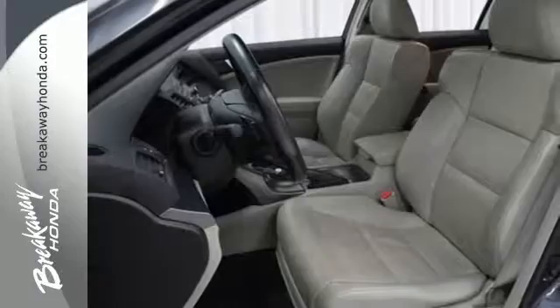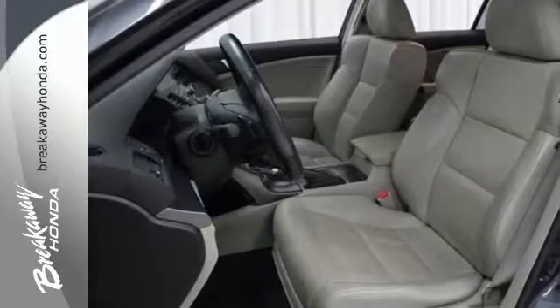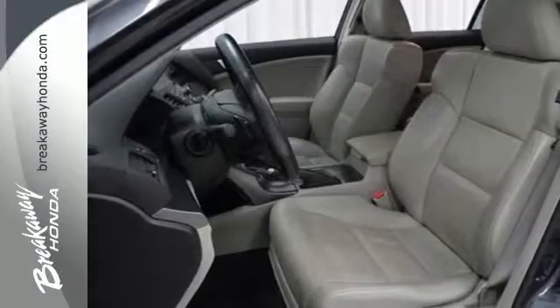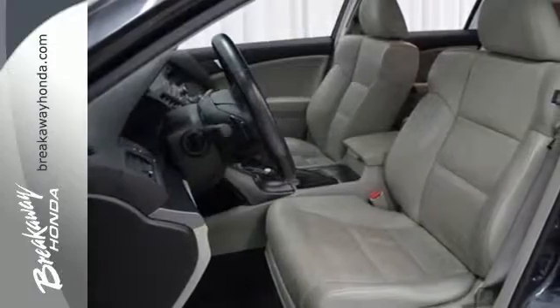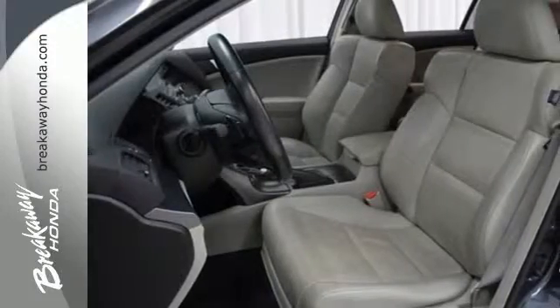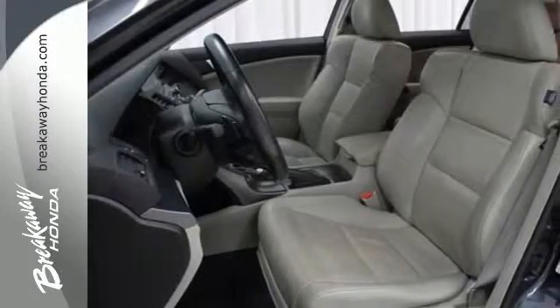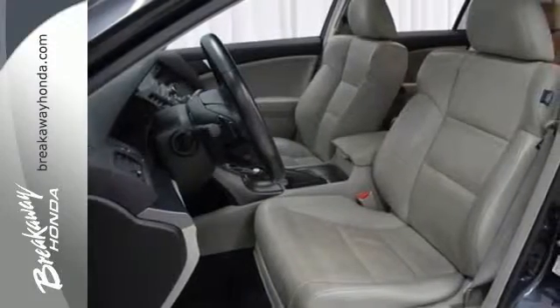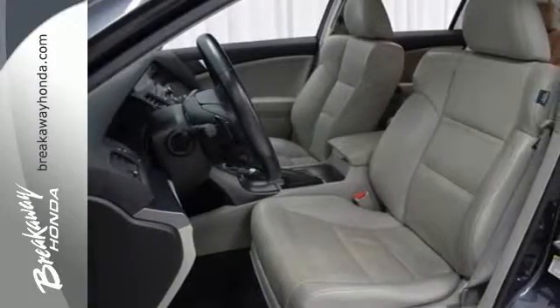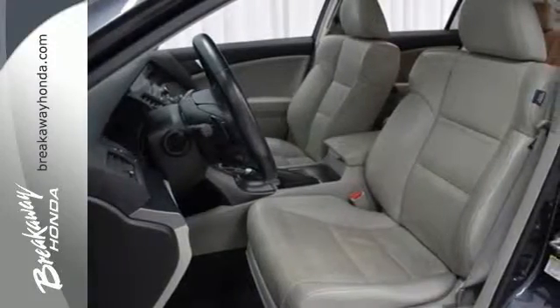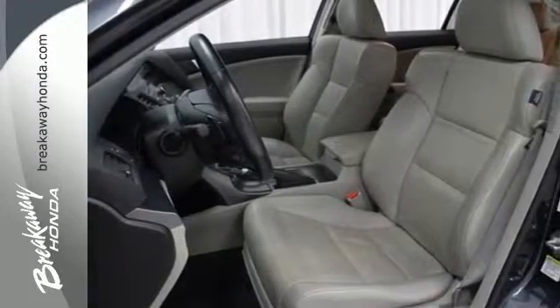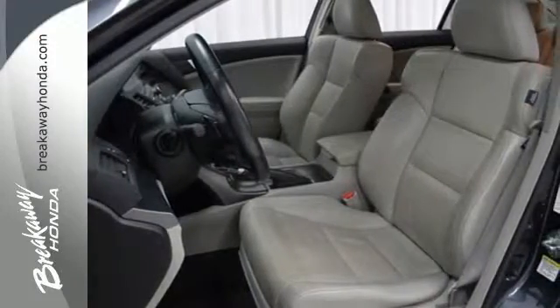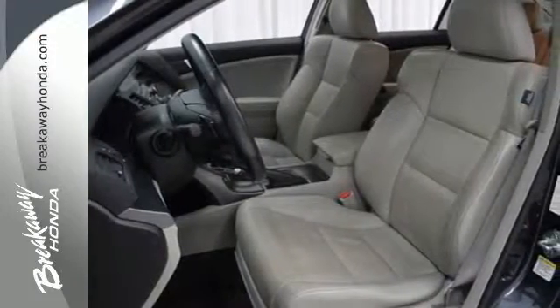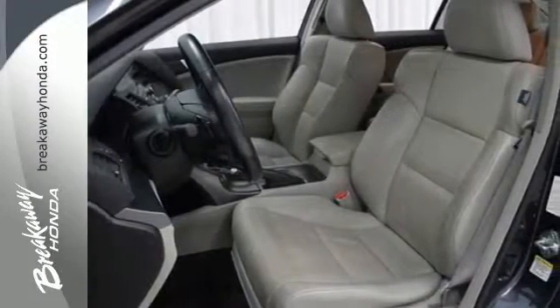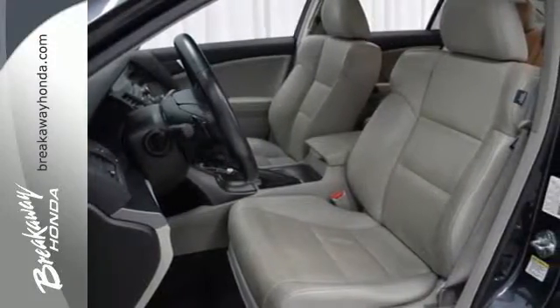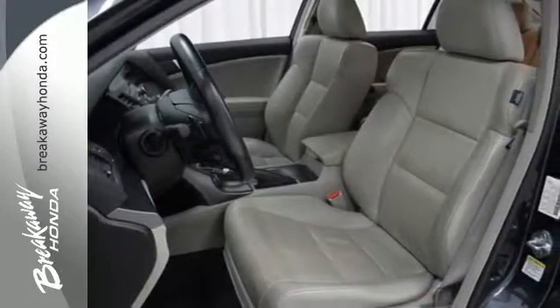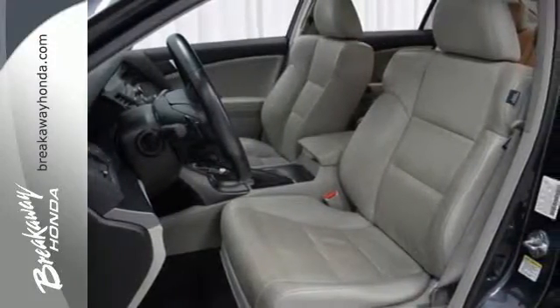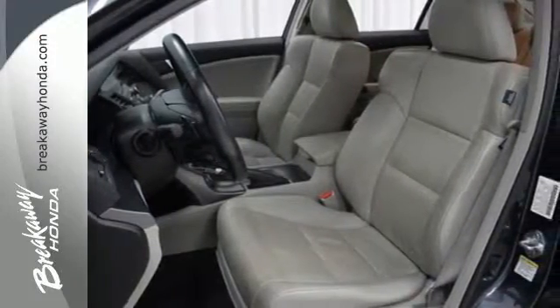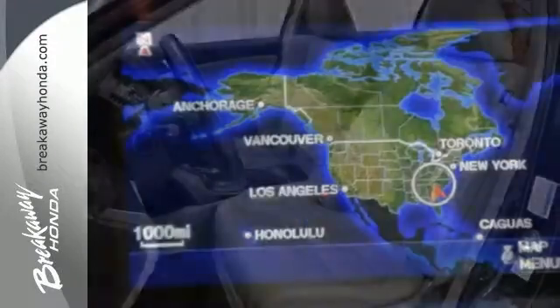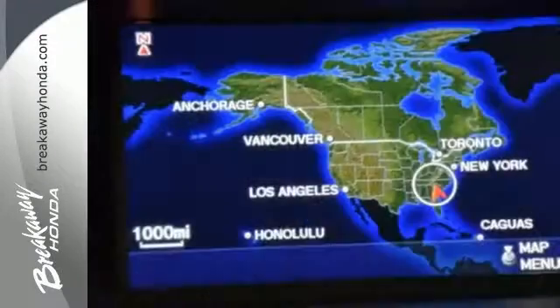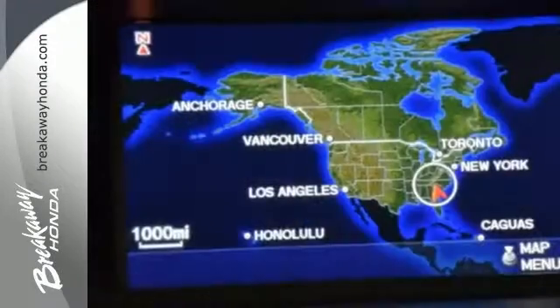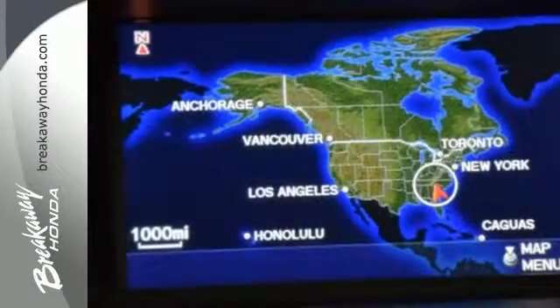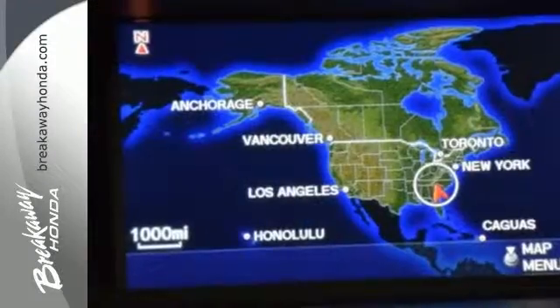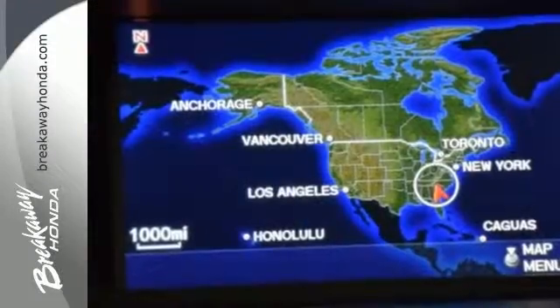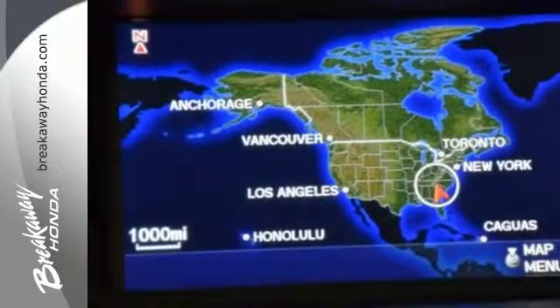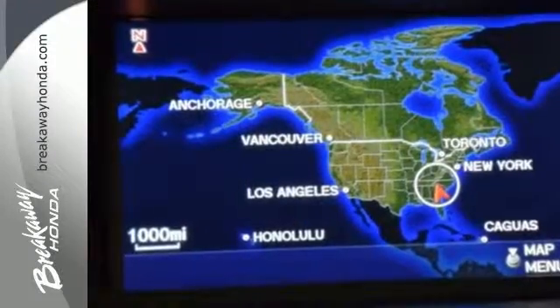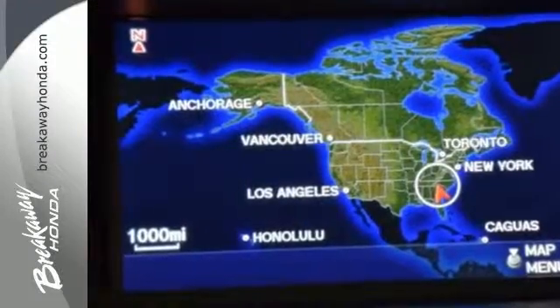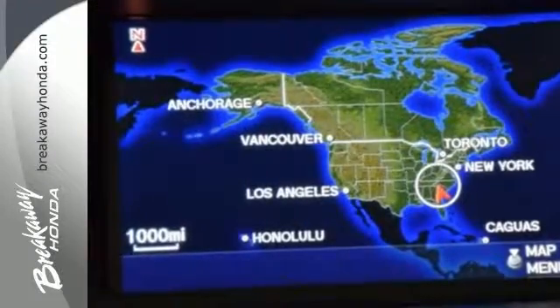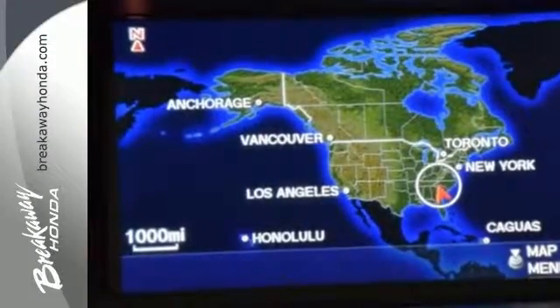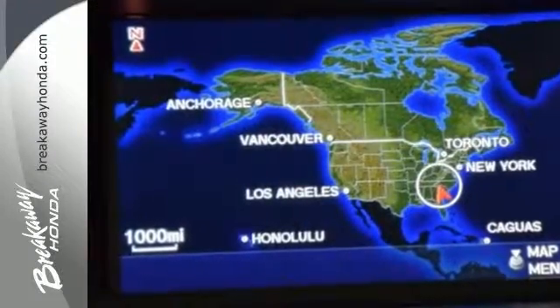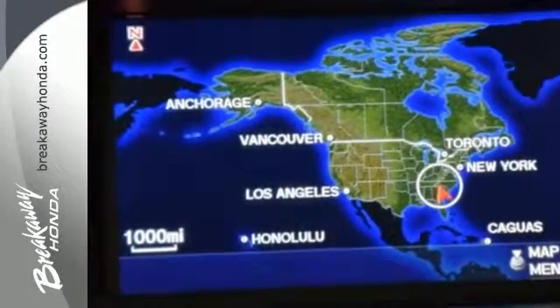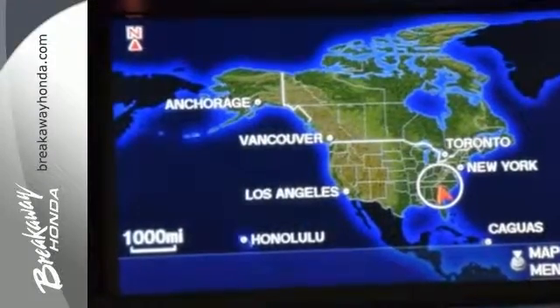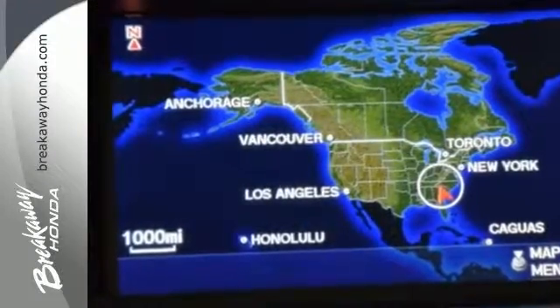Acura has applied its engineering genius to the TSX, creating the ultimate statement in design, performance, and technology. Experience it for yourself today.